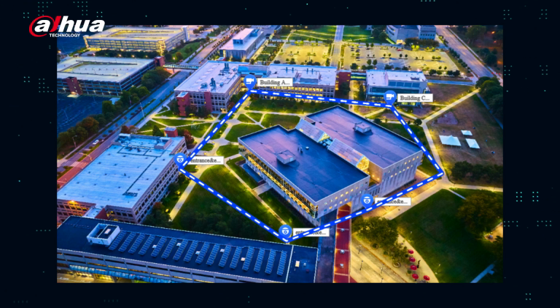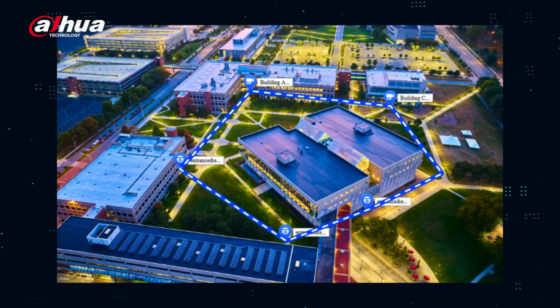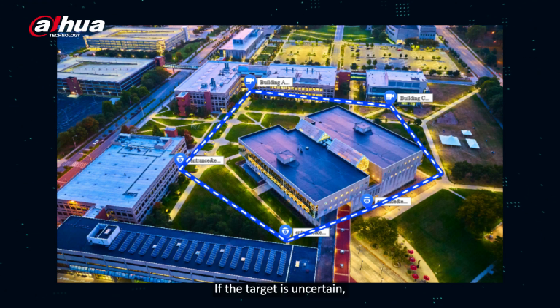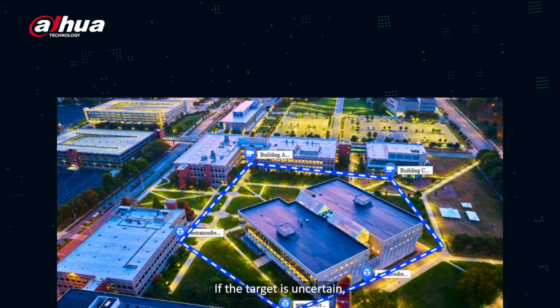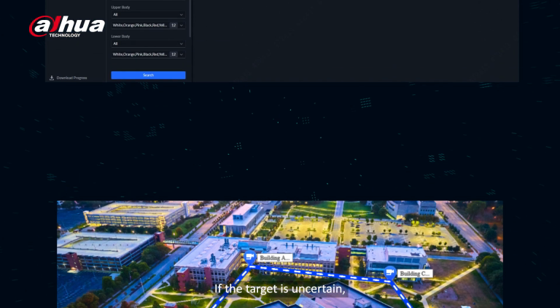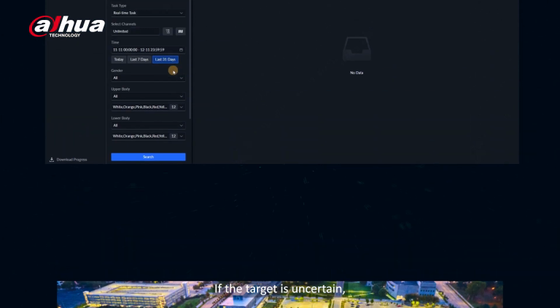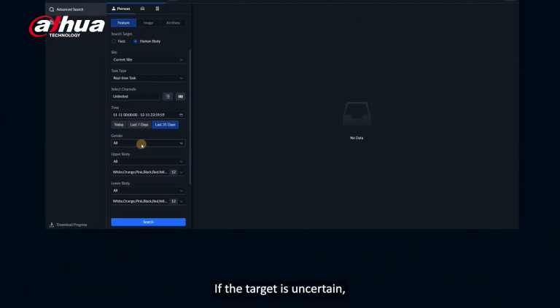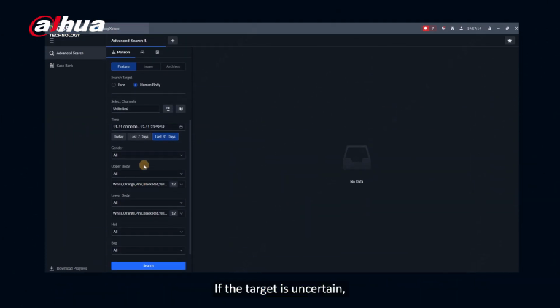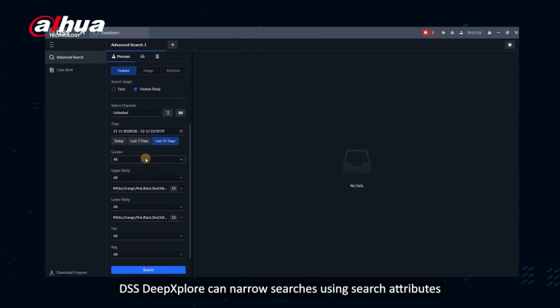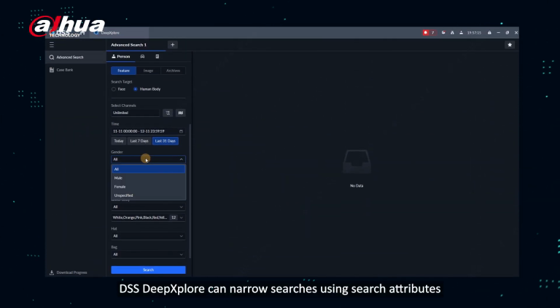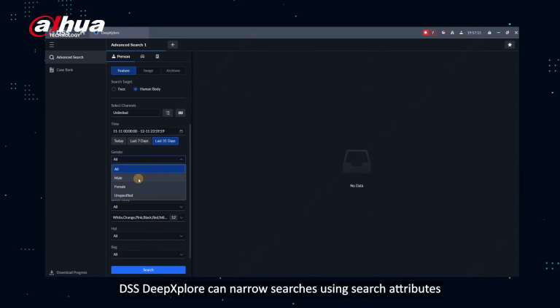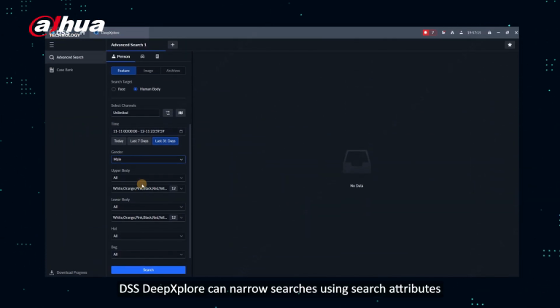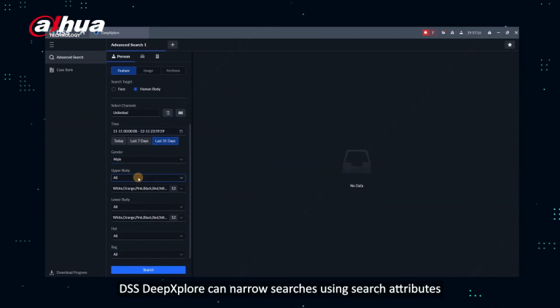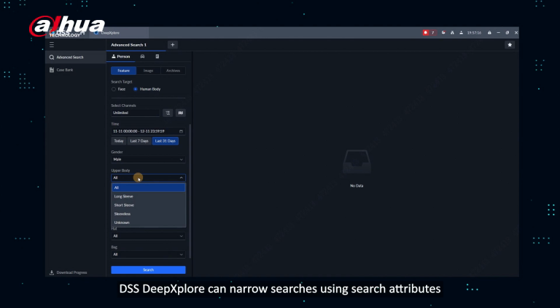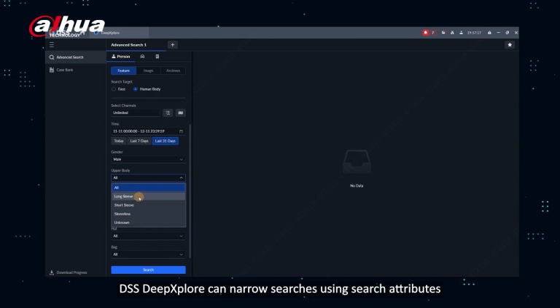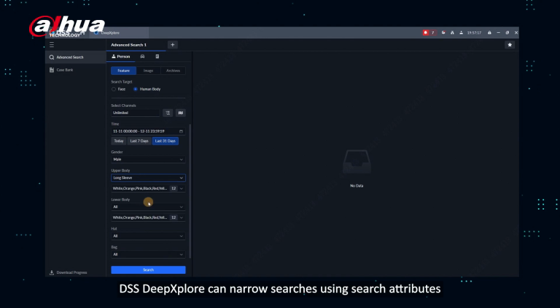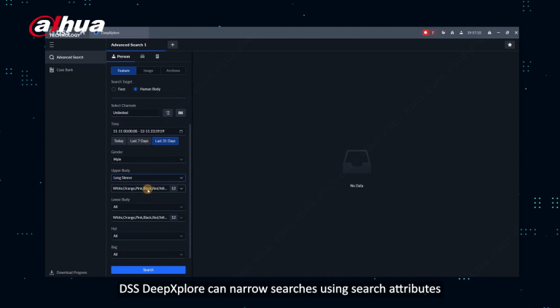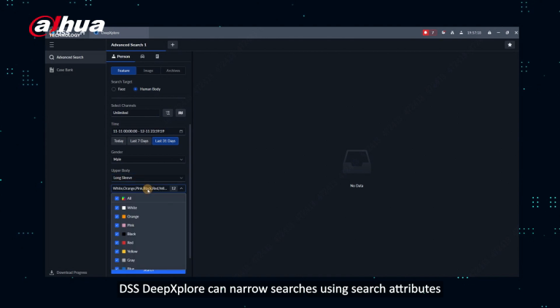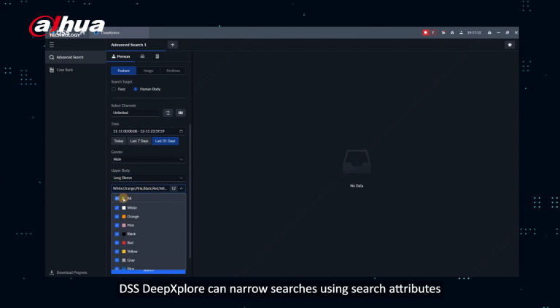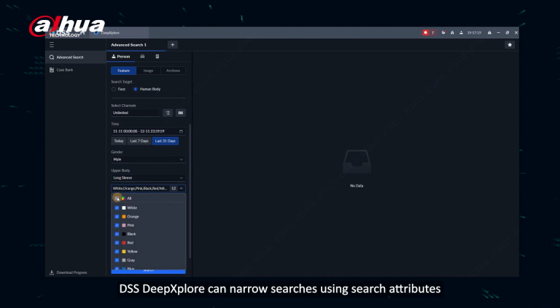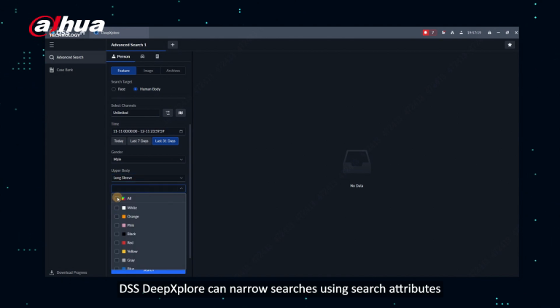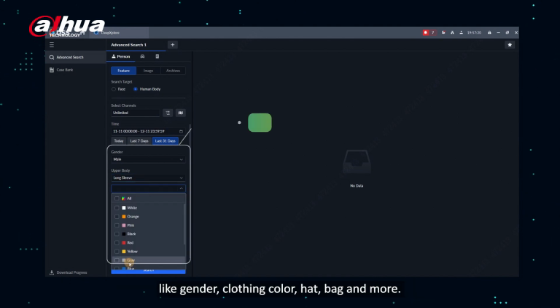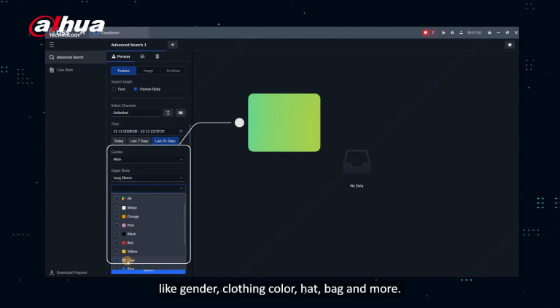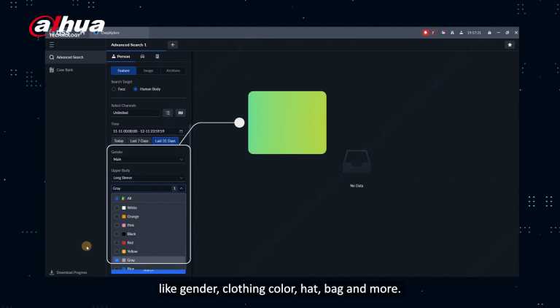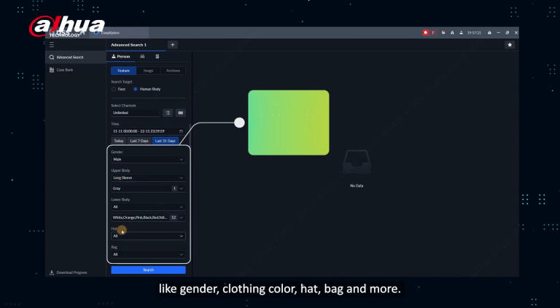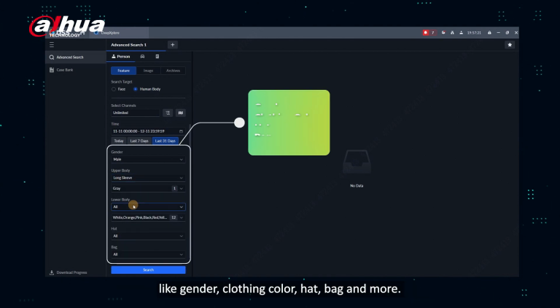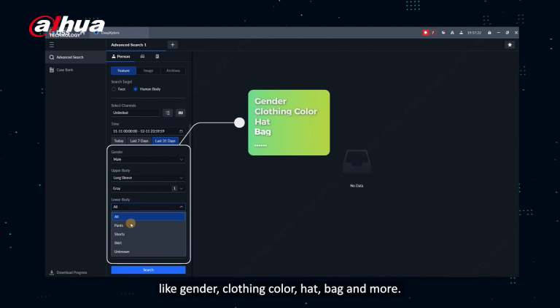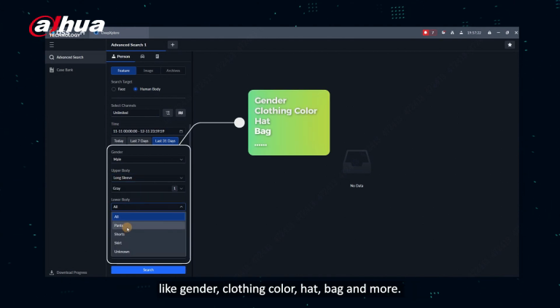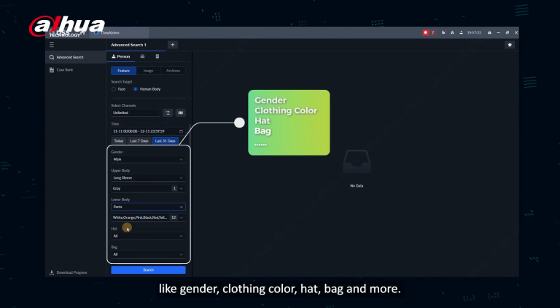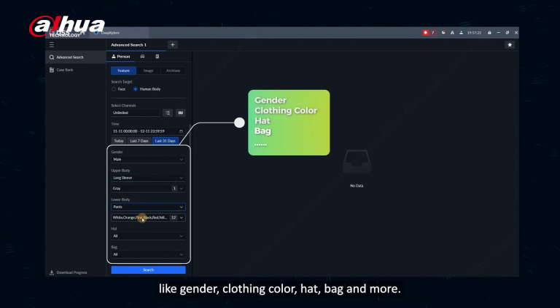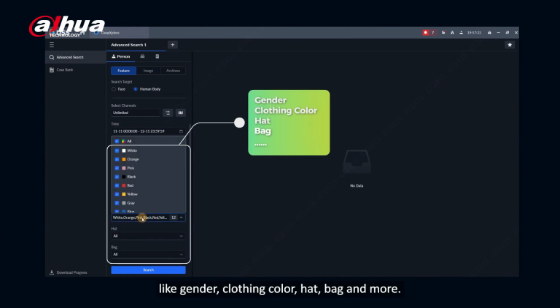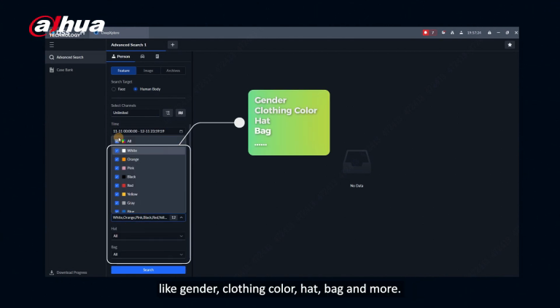If the target is uncertain, DSS Deep Explore can narrow searches using attributes like clothing color, hat, bag, and more.